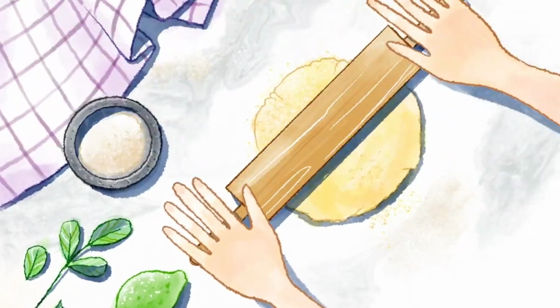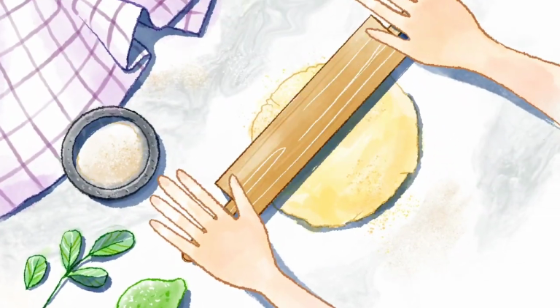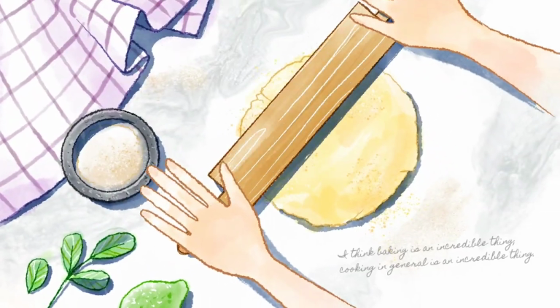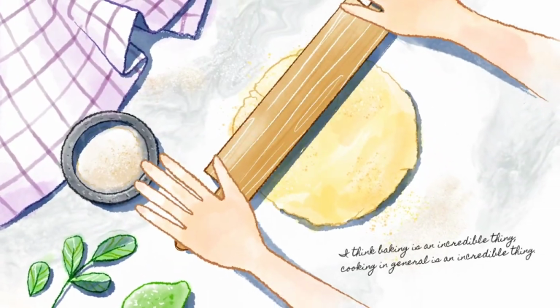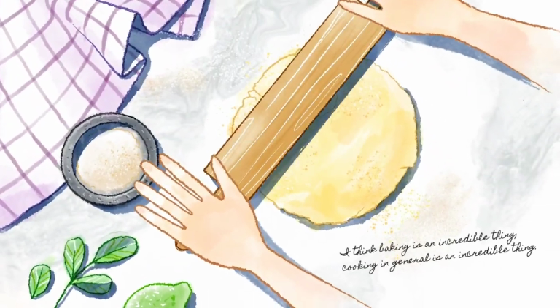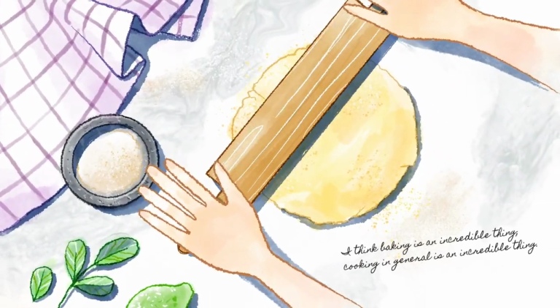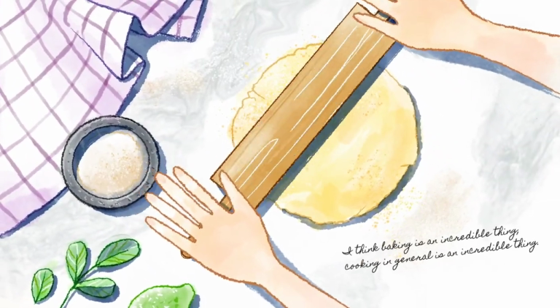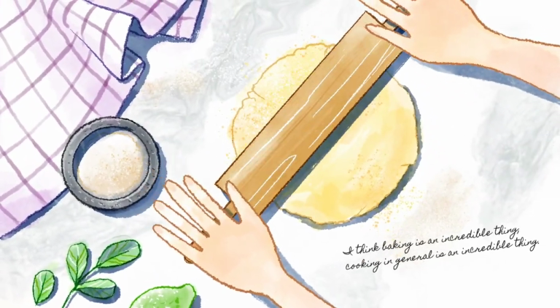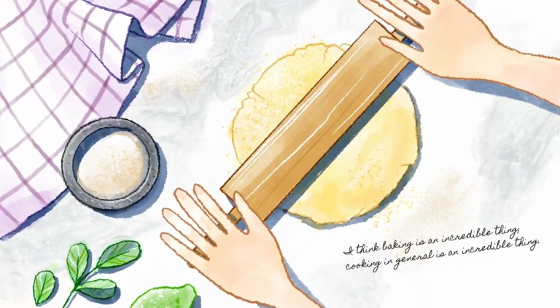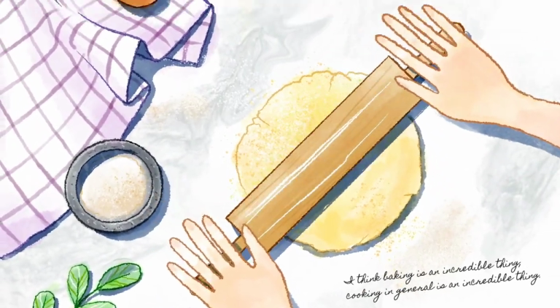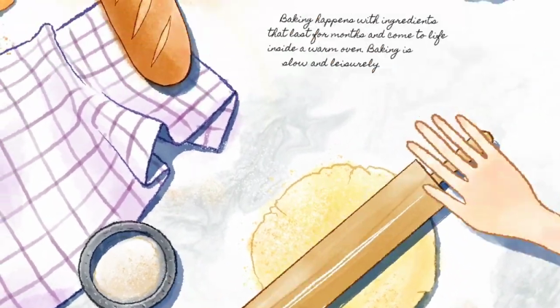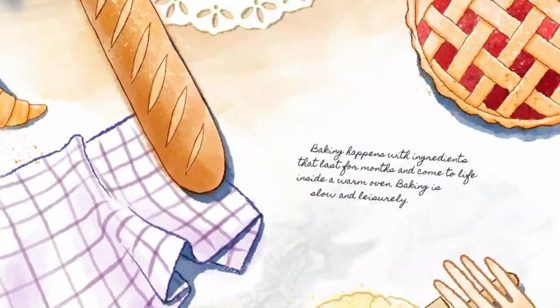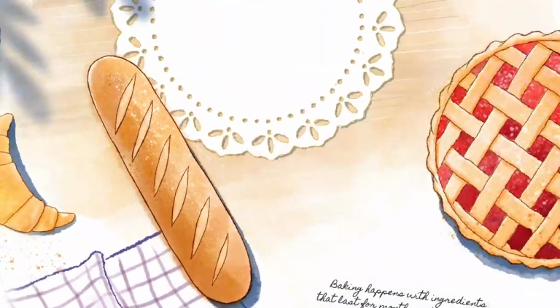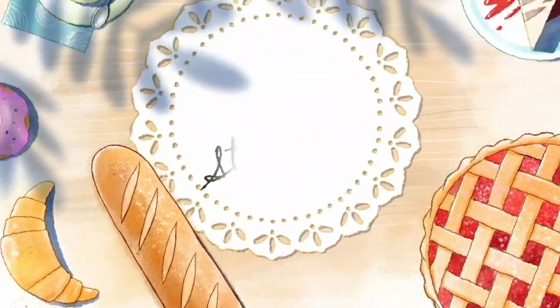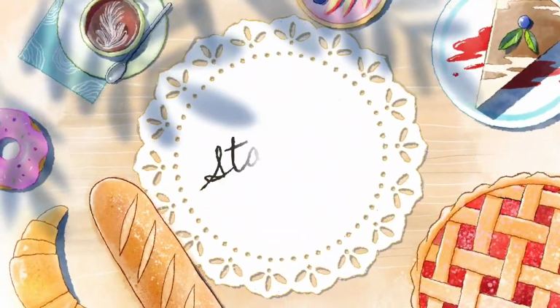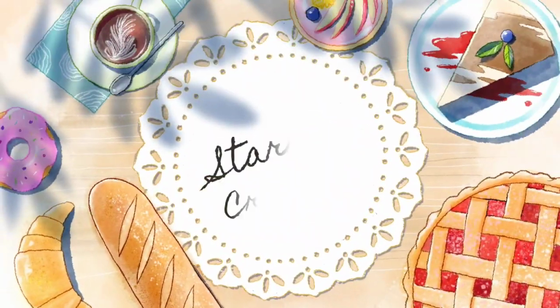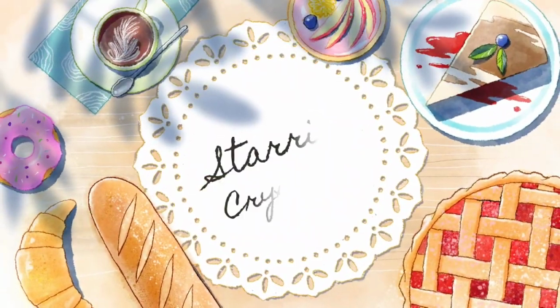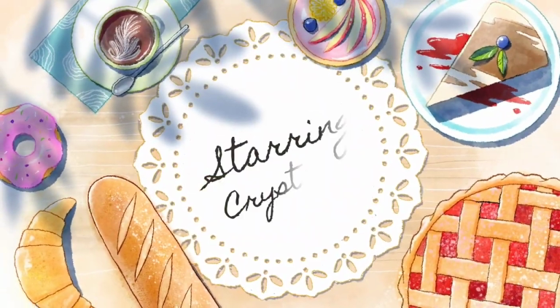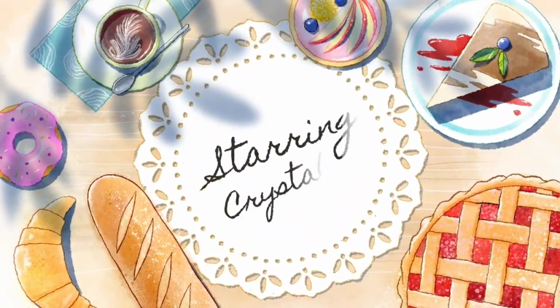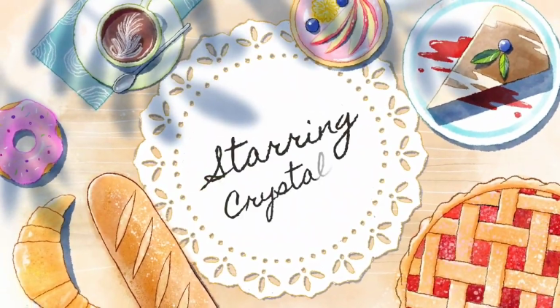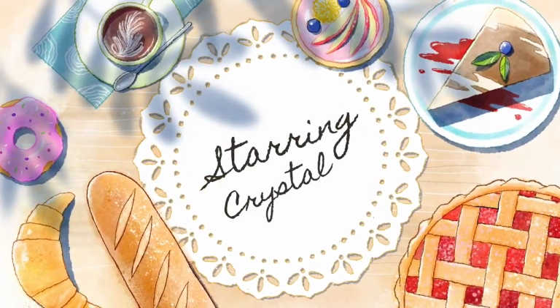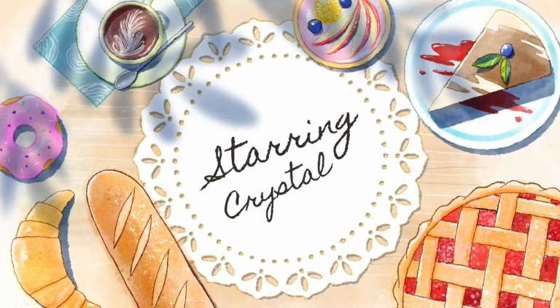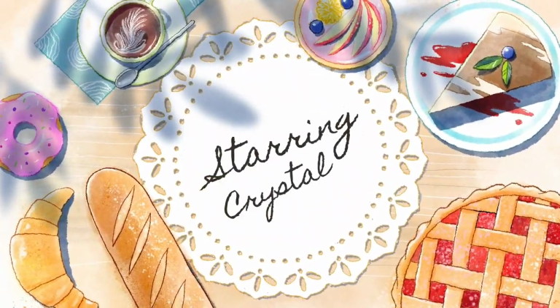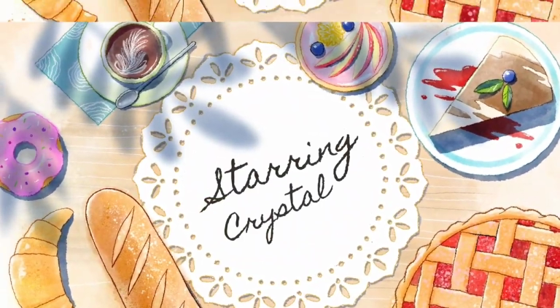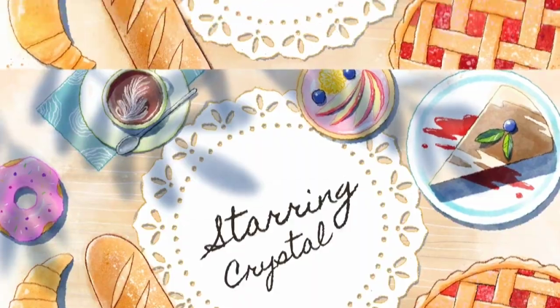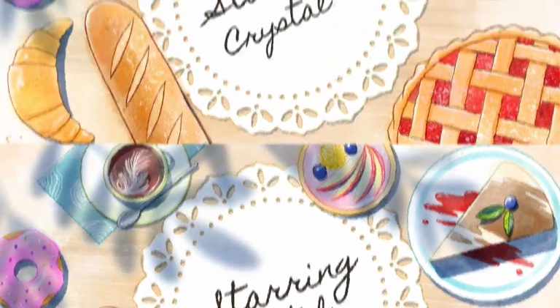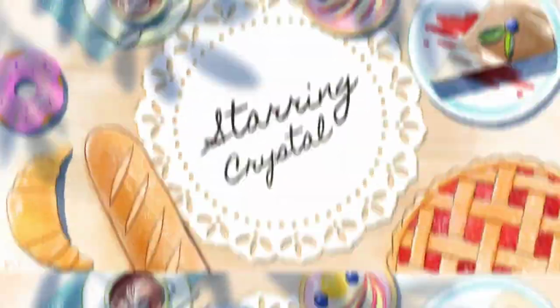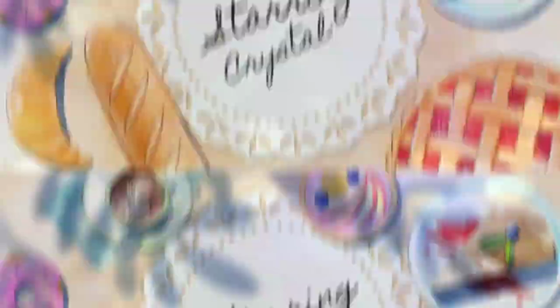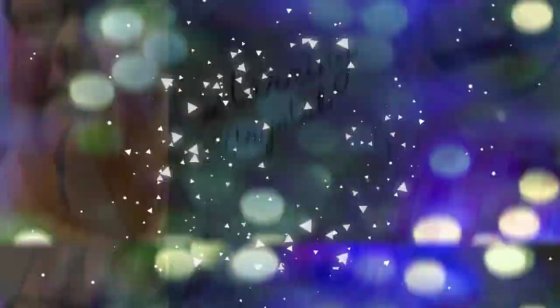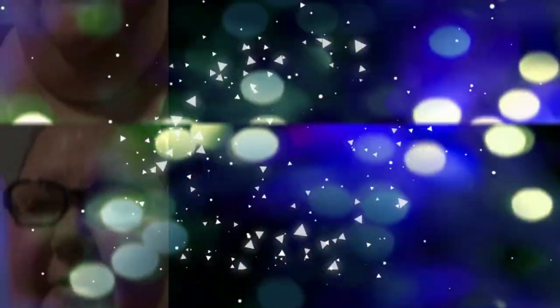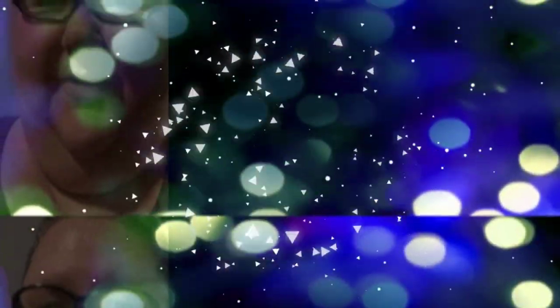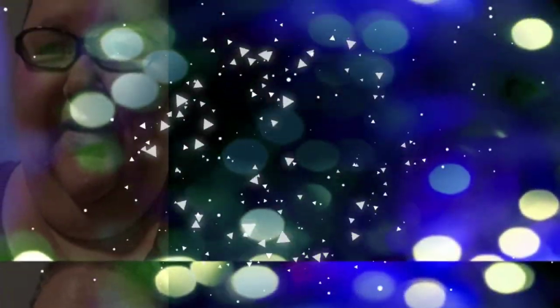Shop with me. Let's go to Target, Walmart, Aldi. Everyone!